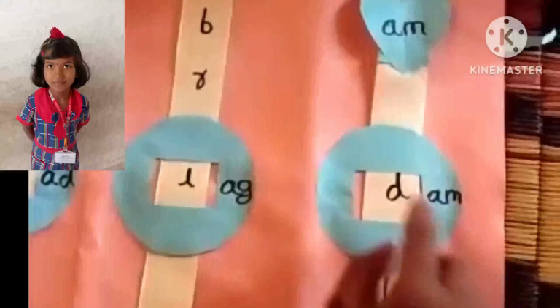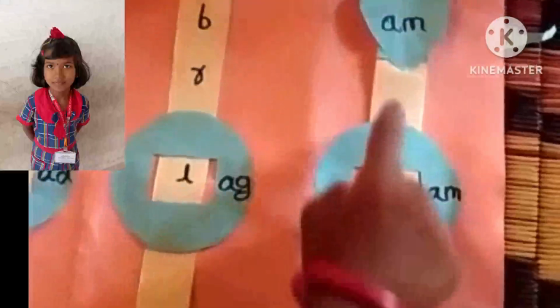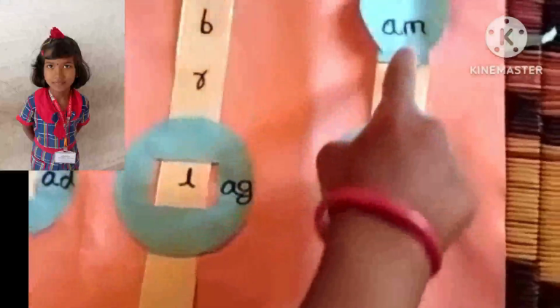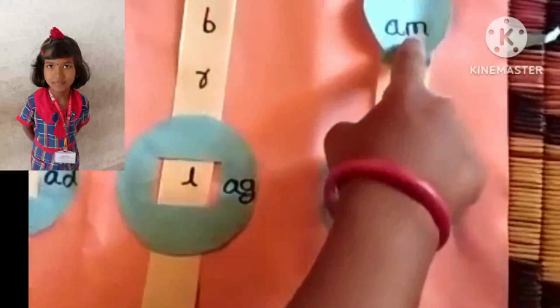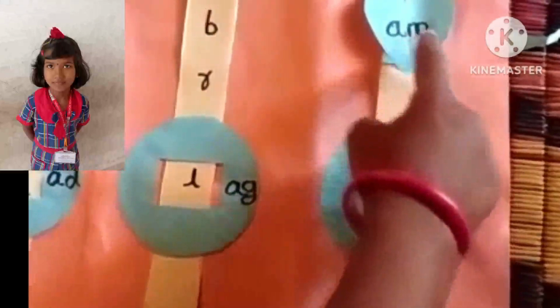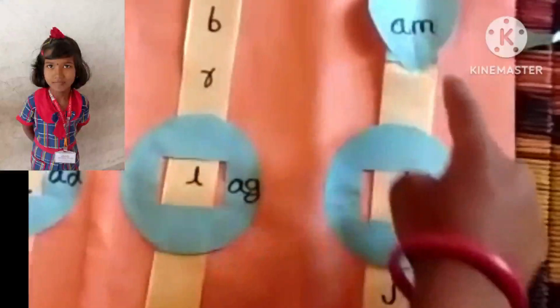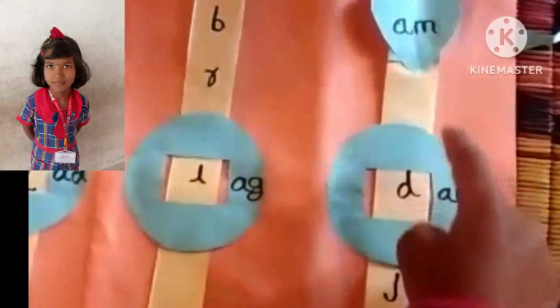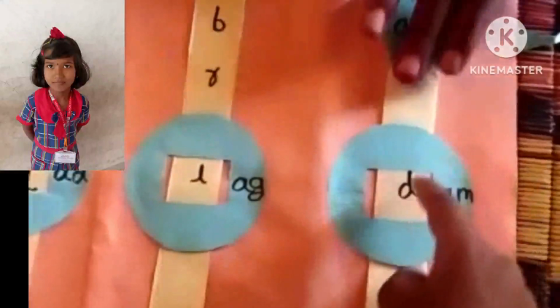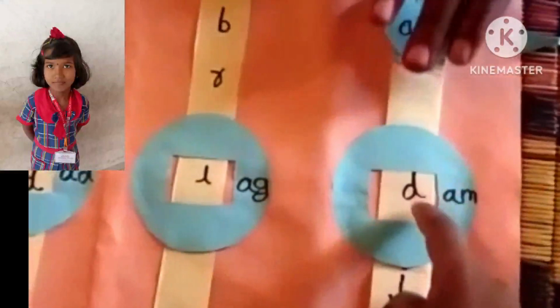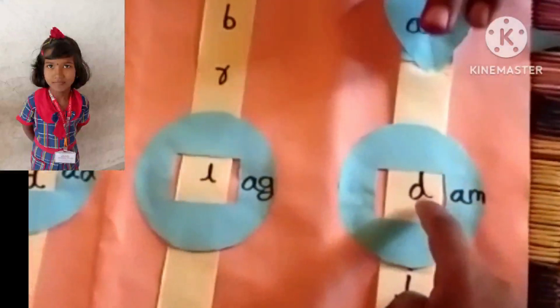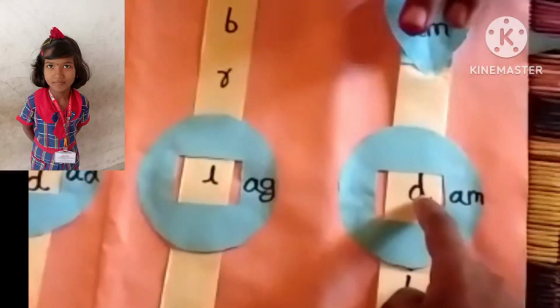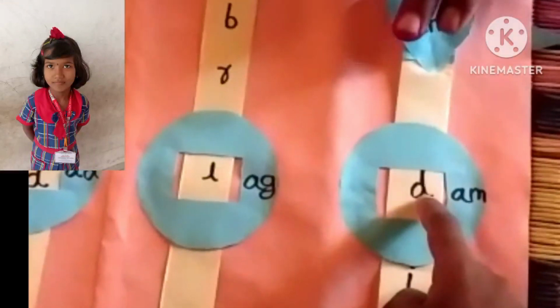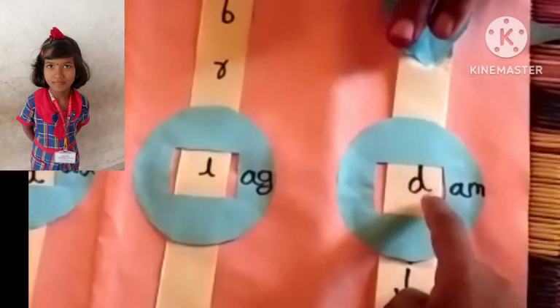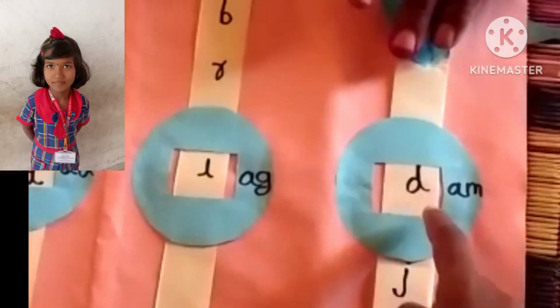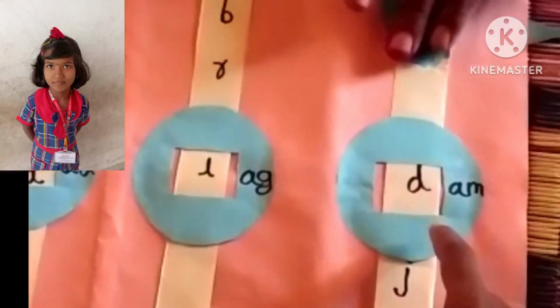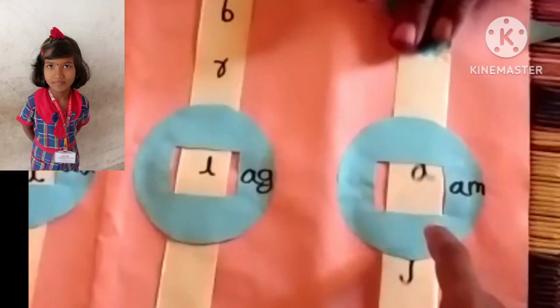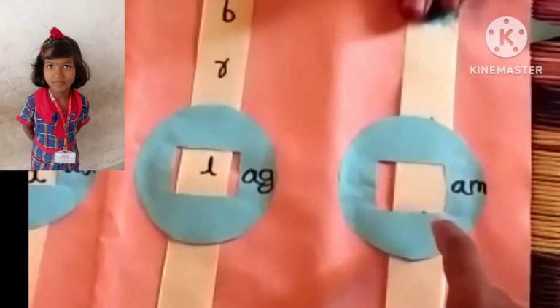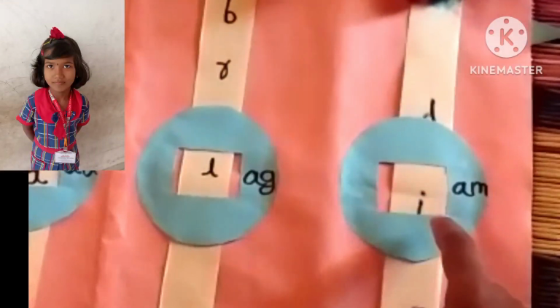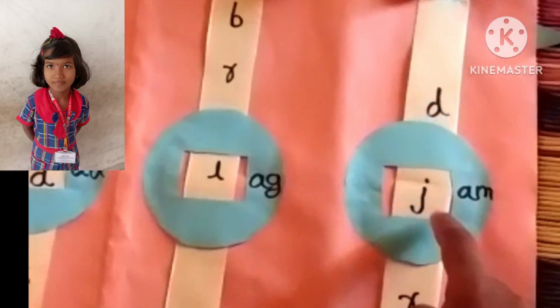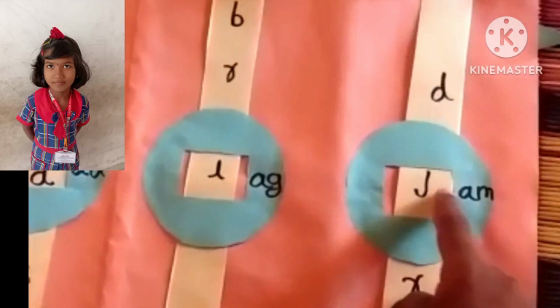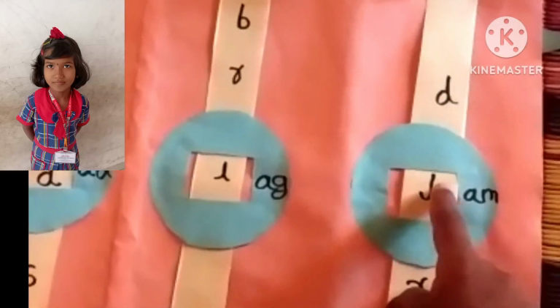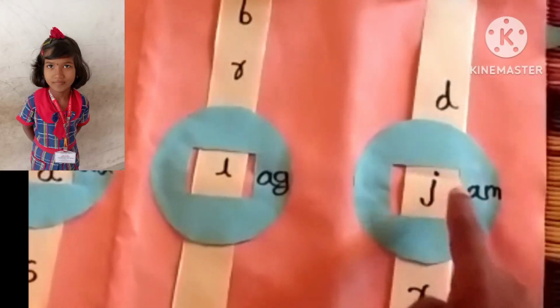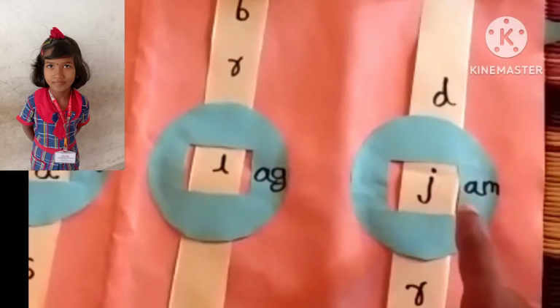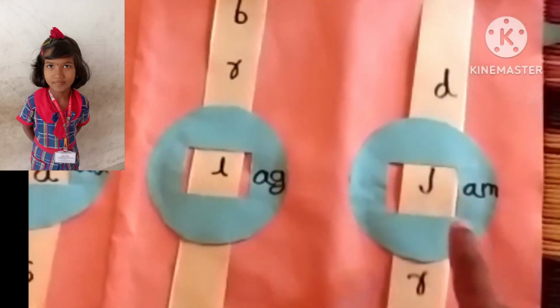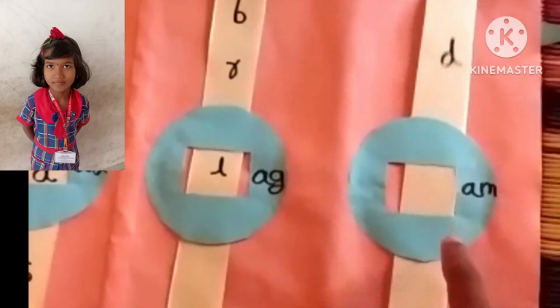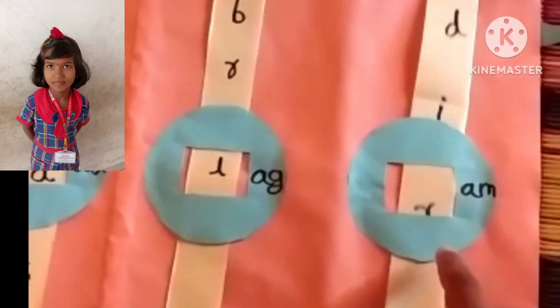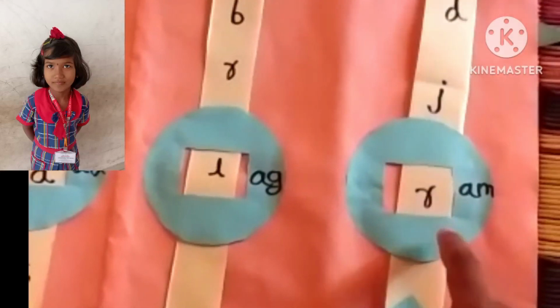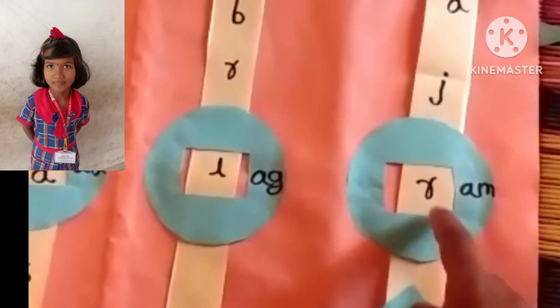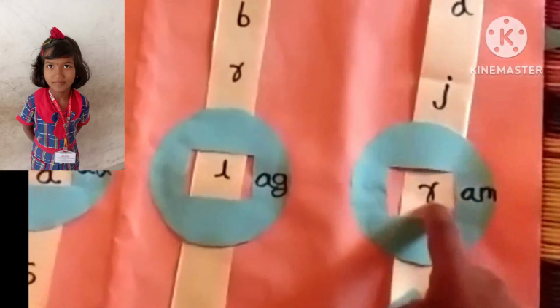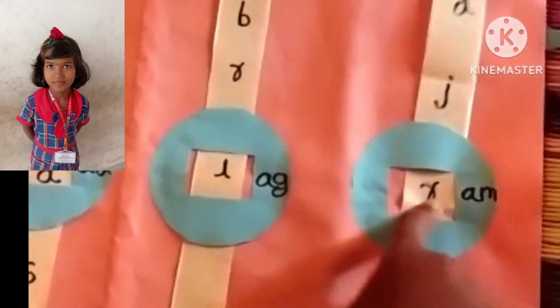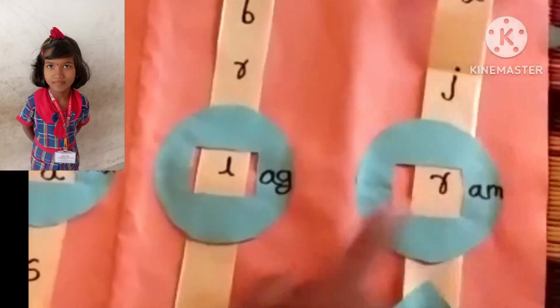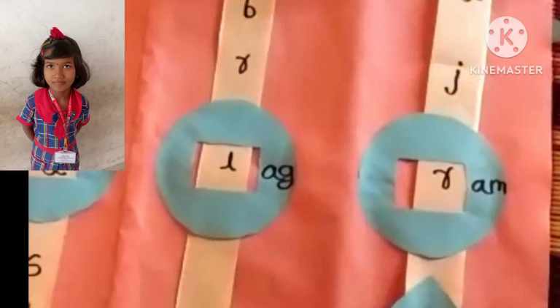Am family: do I'm damn, do I'm jam, do I'm ram.